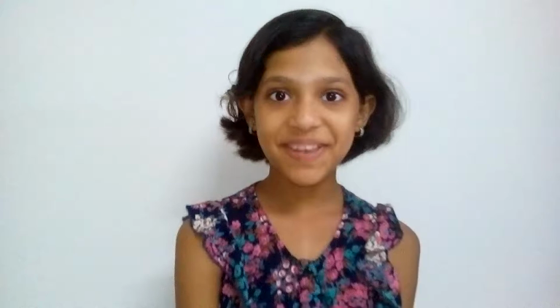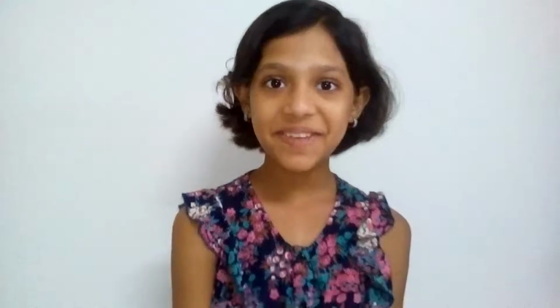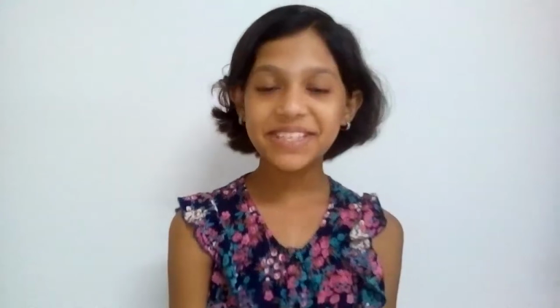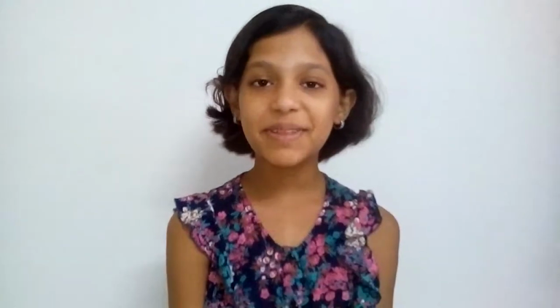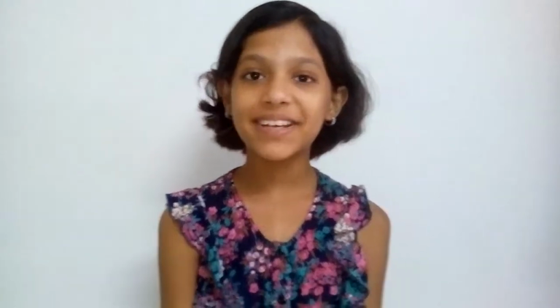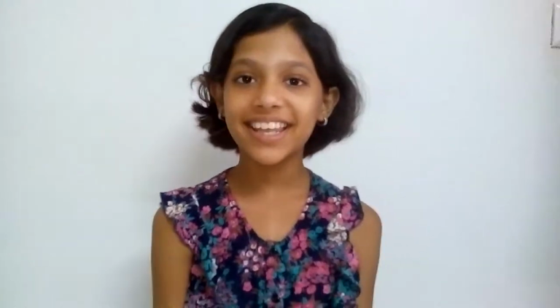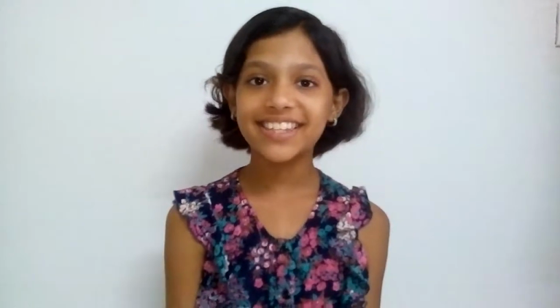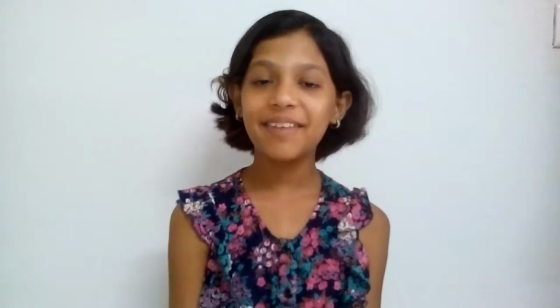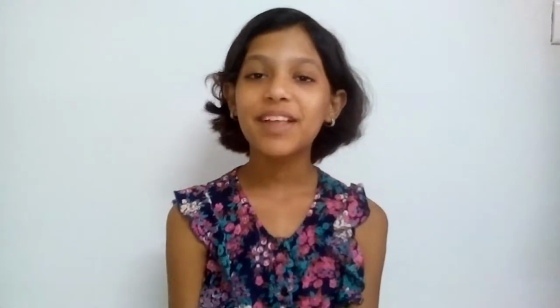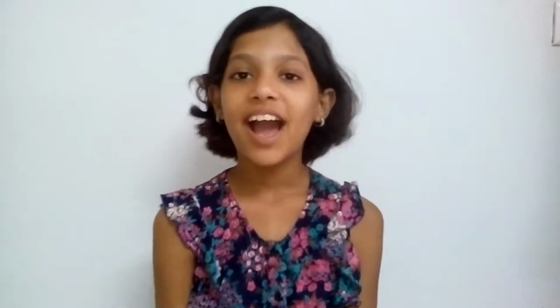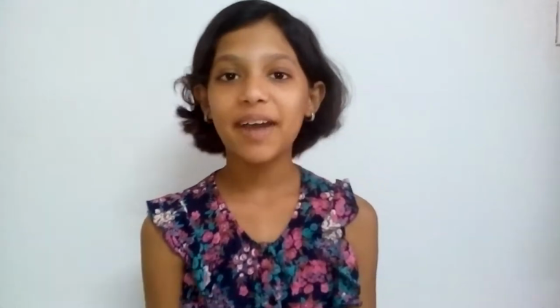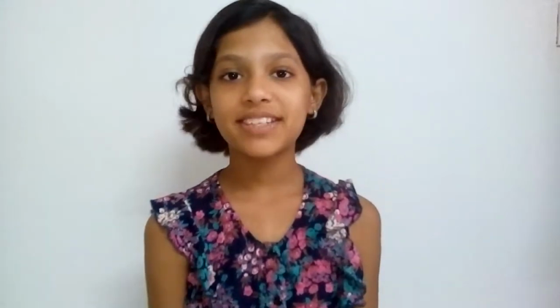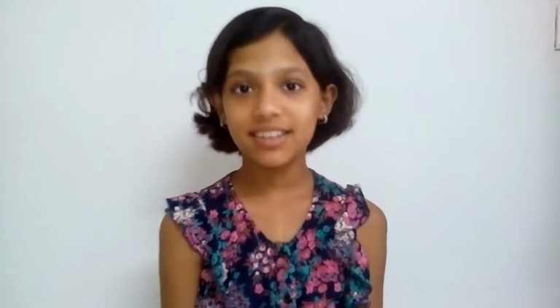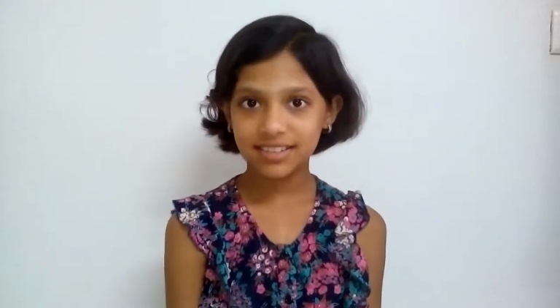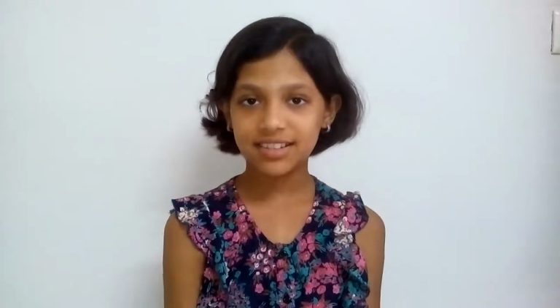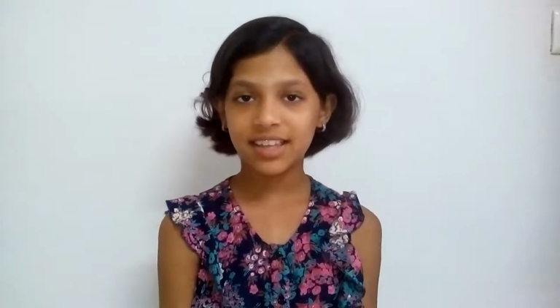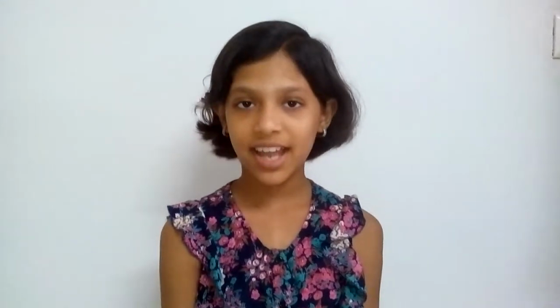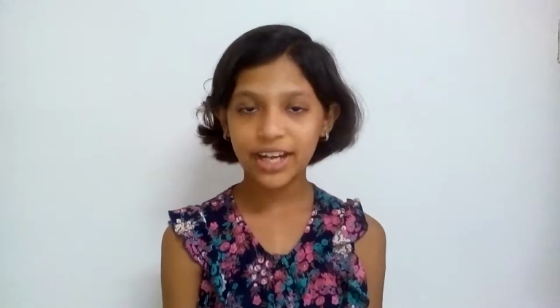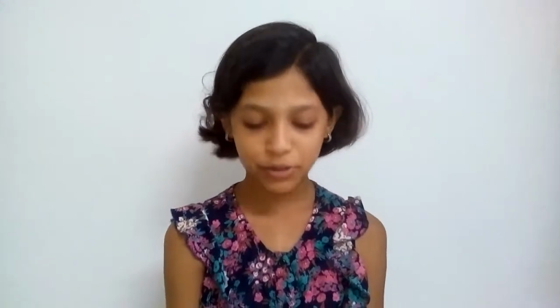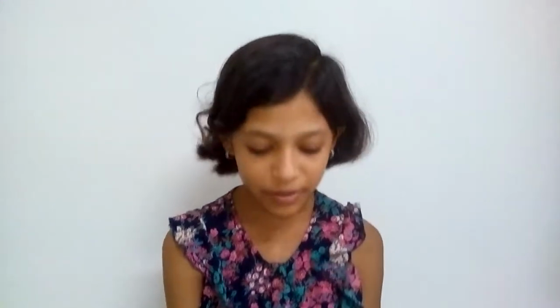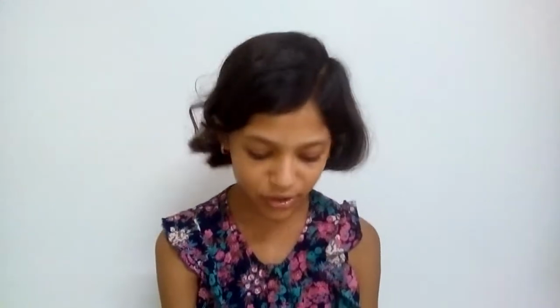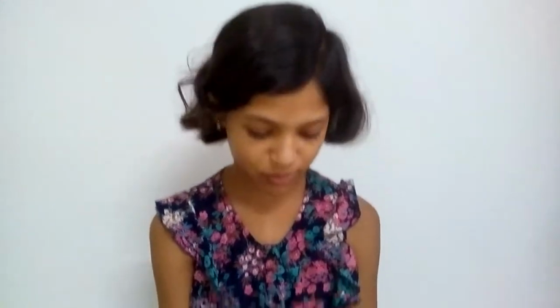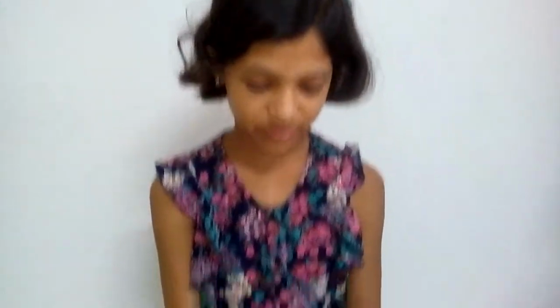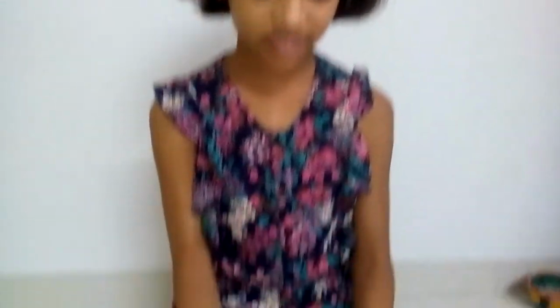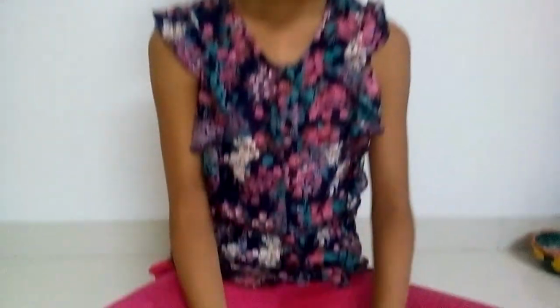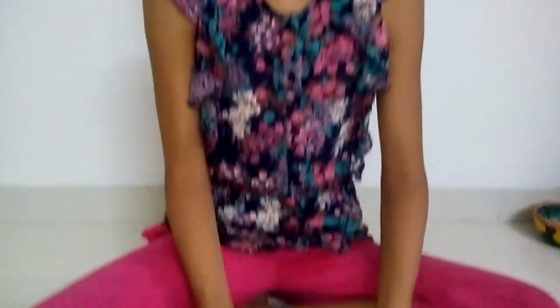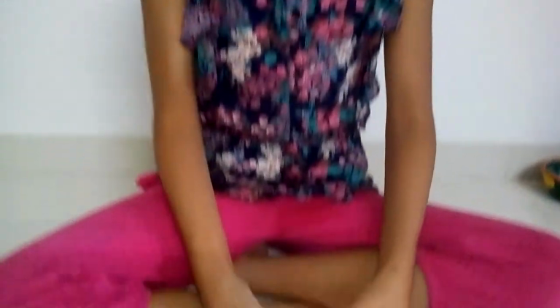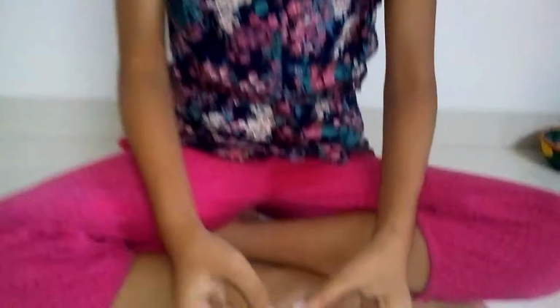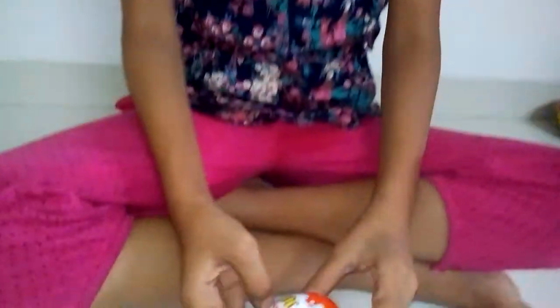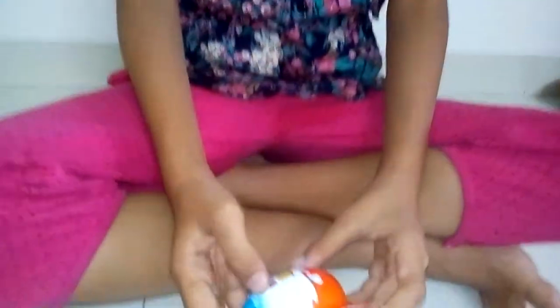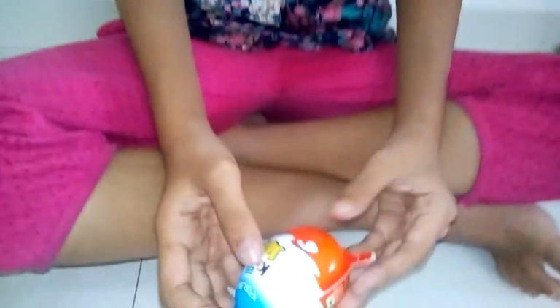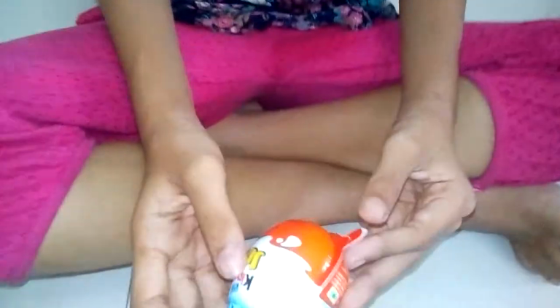My name is Yipti Bhadresi. I am studying with 6a and today we open a Kindred Joy.